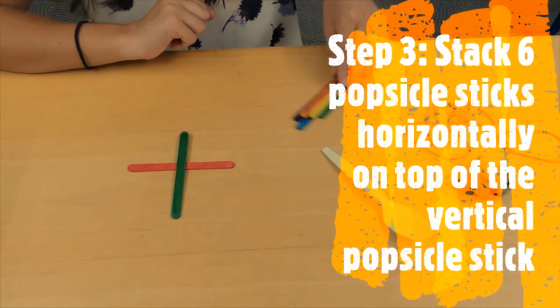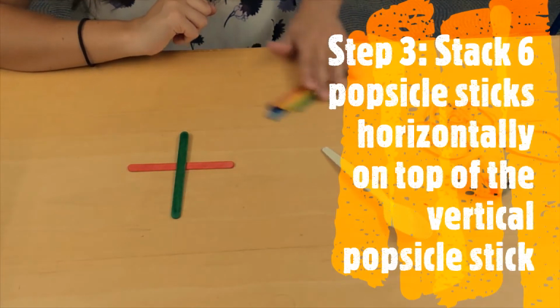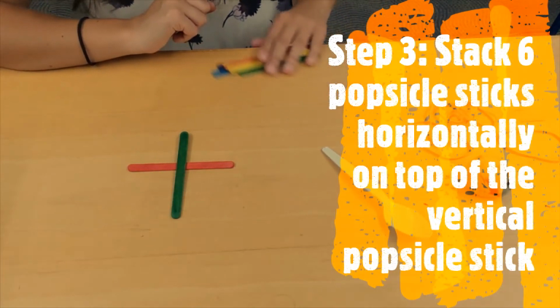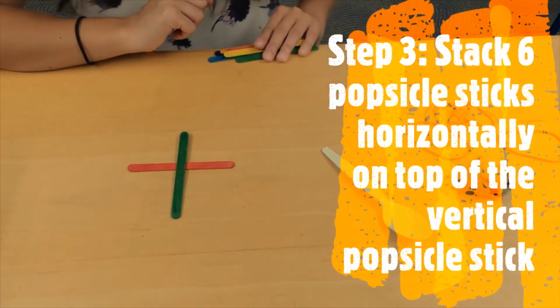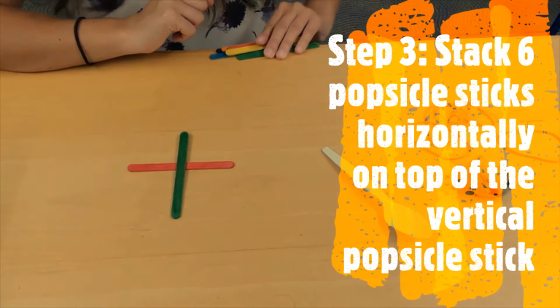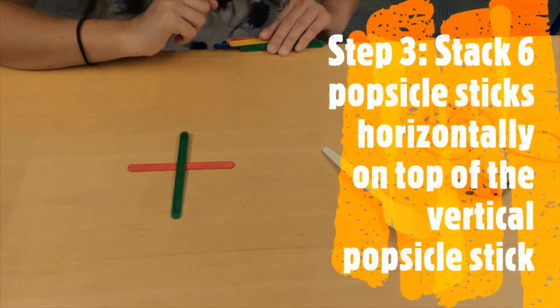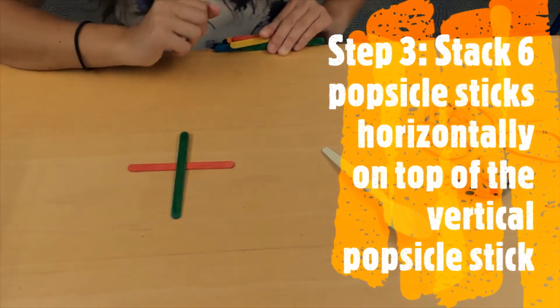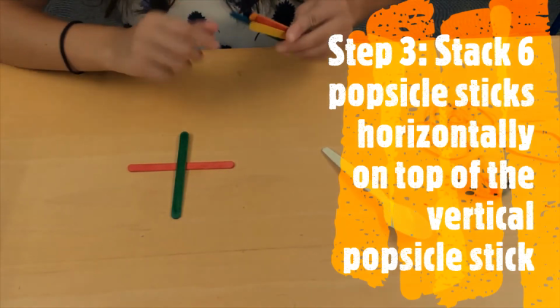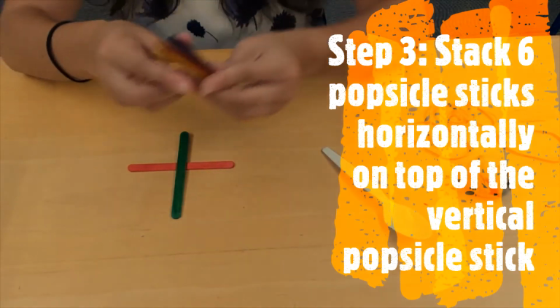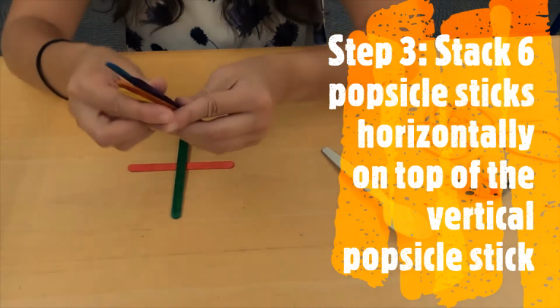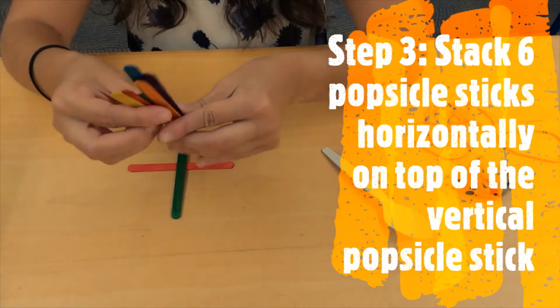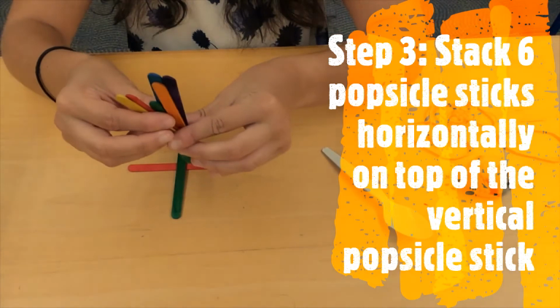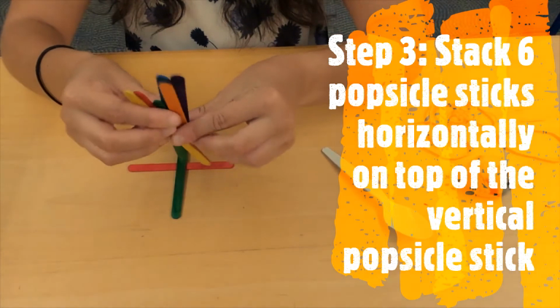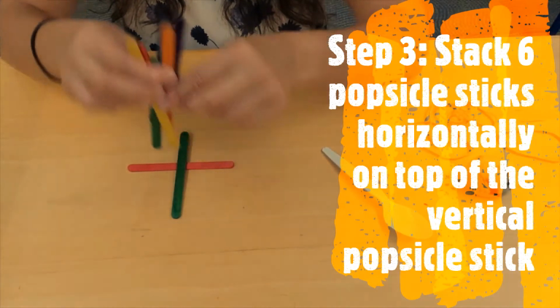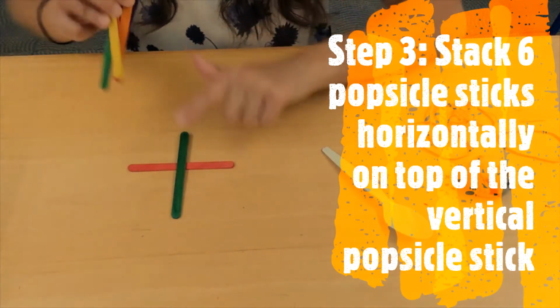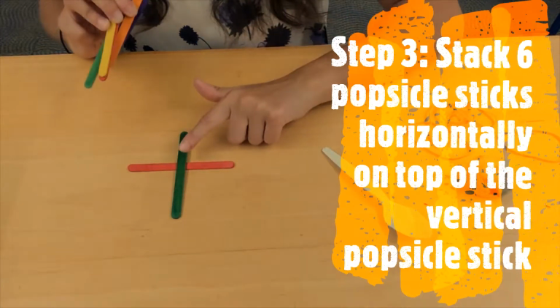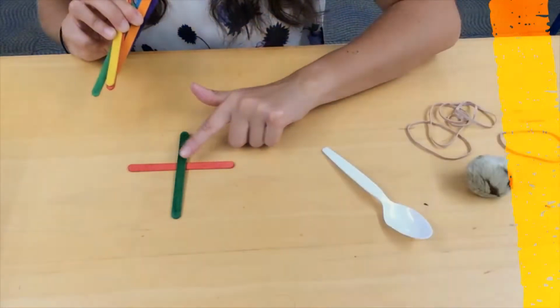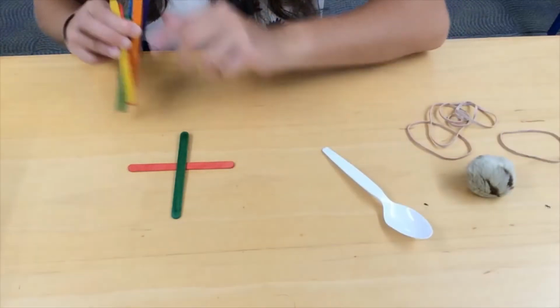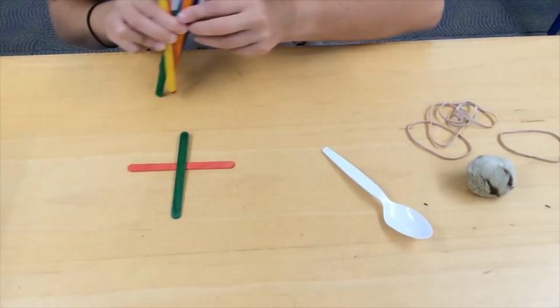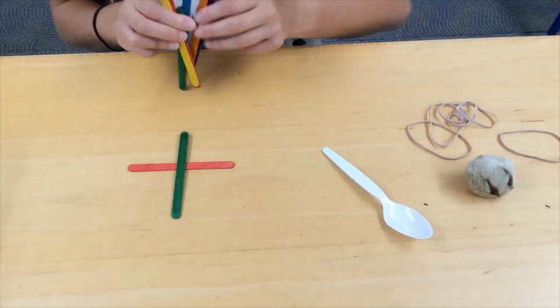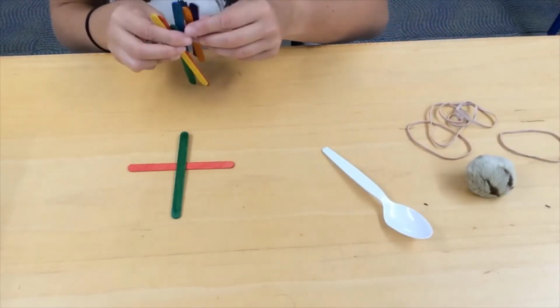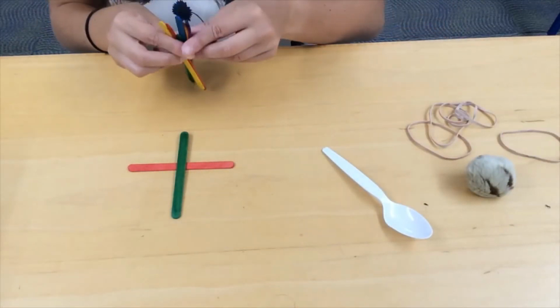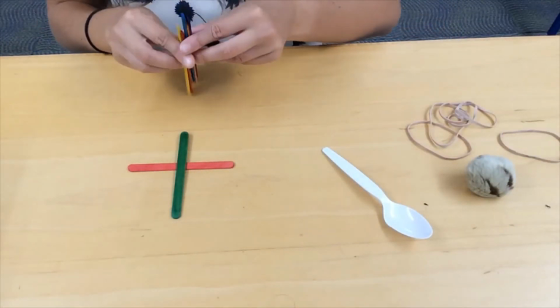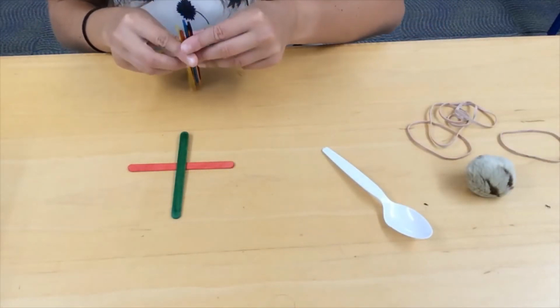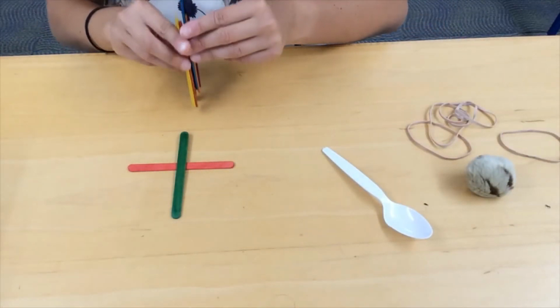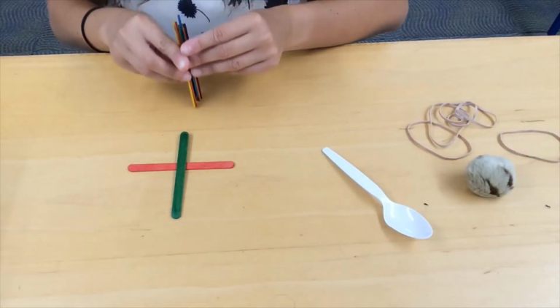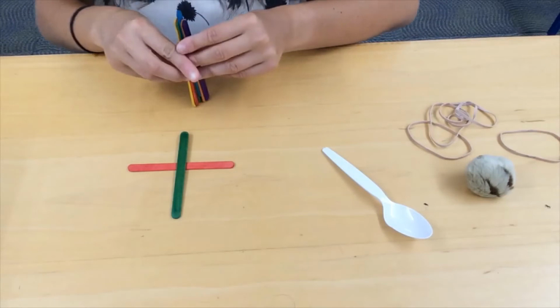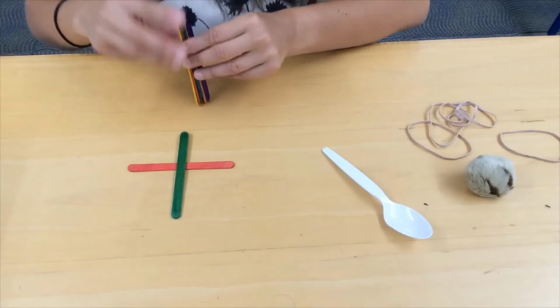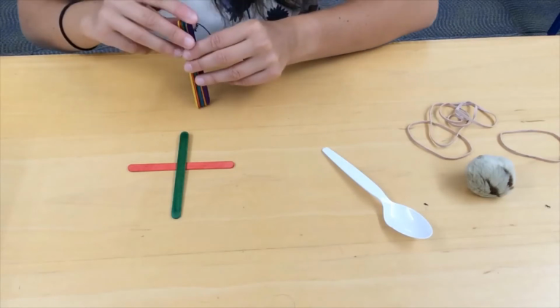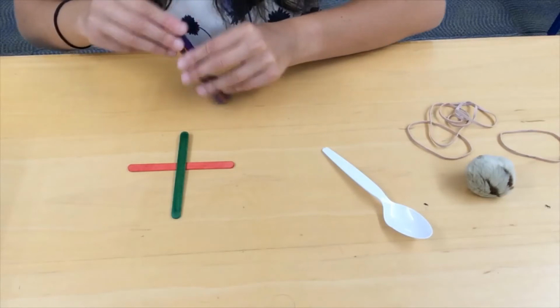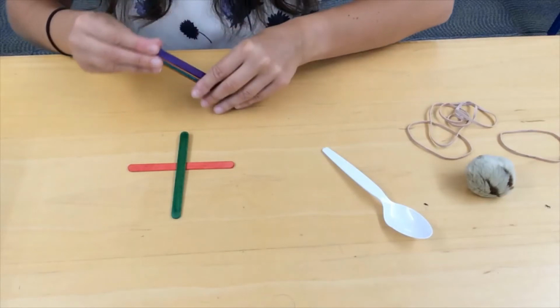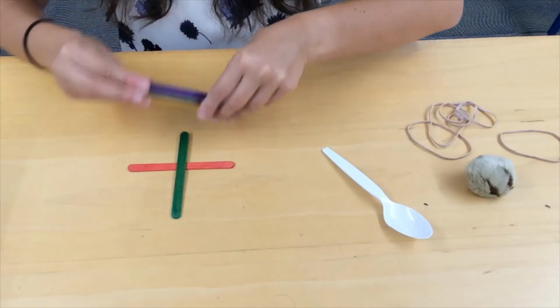With your remaining six popsicle sticks, you're going to stack them right on top of the vertical popsicle stick.